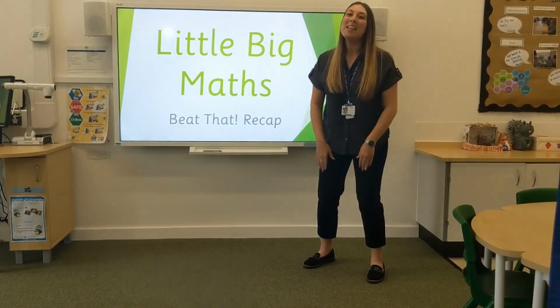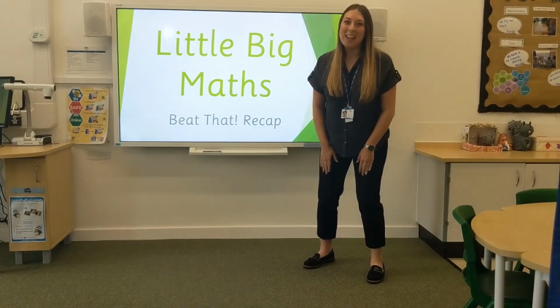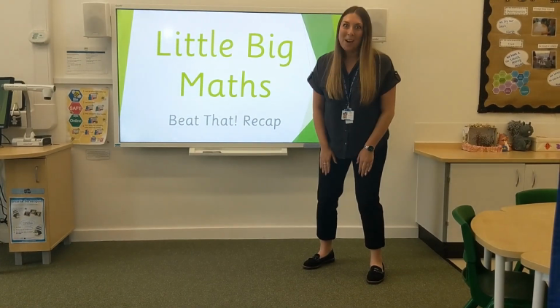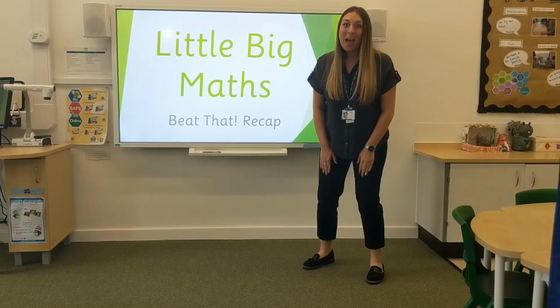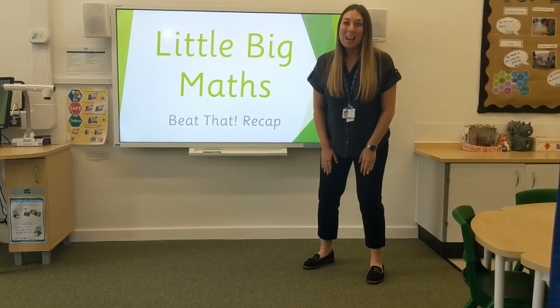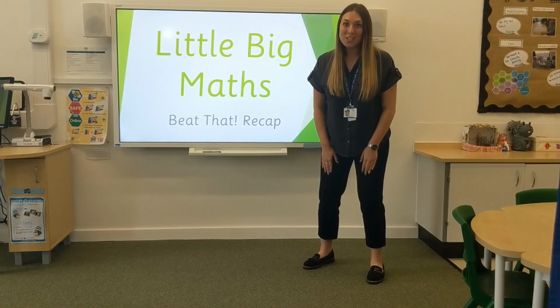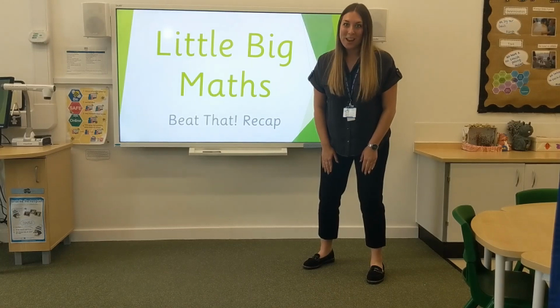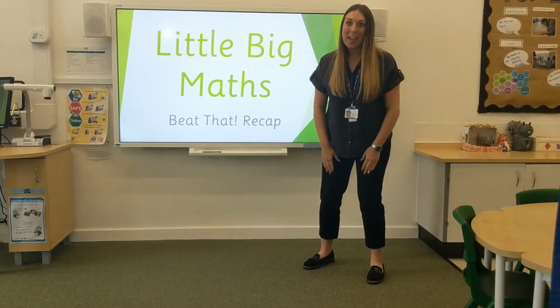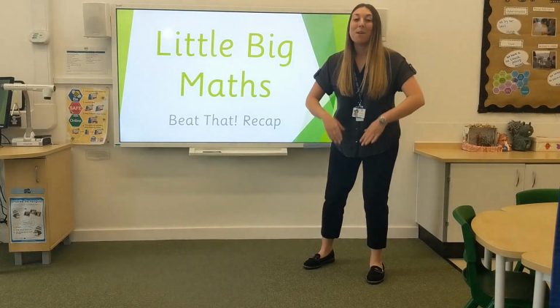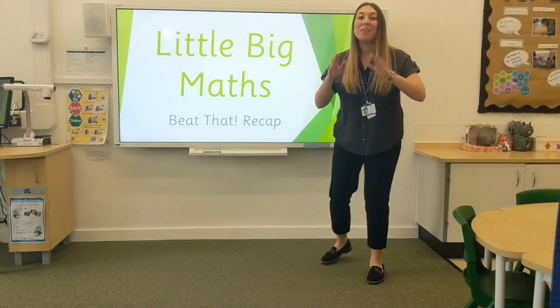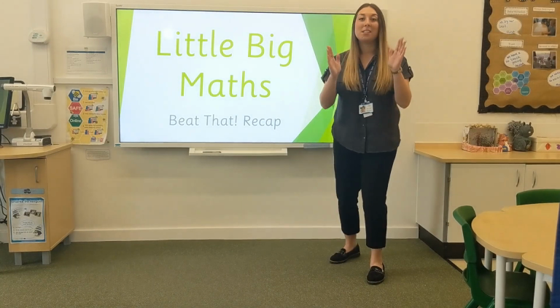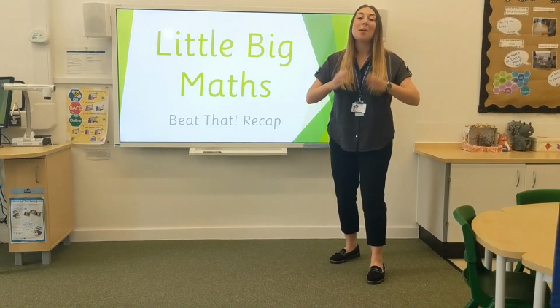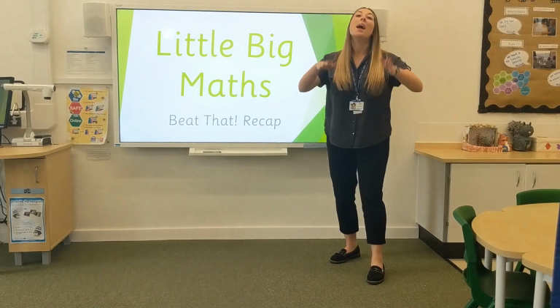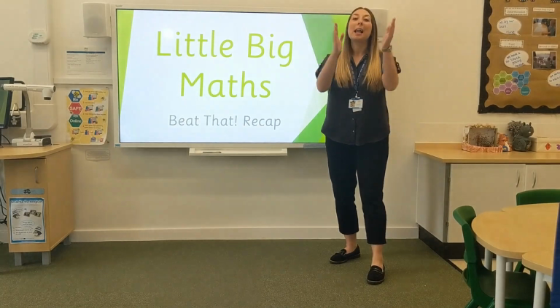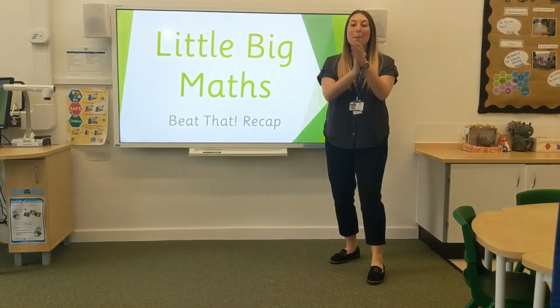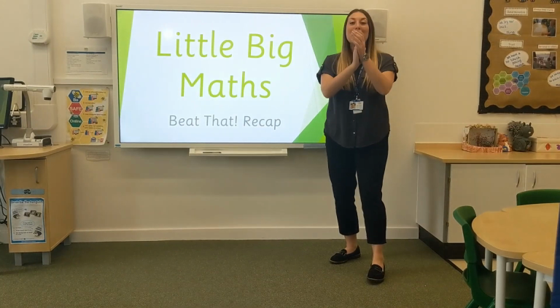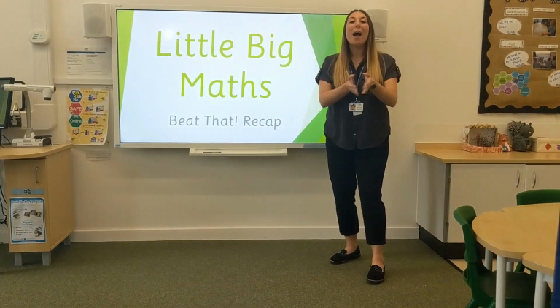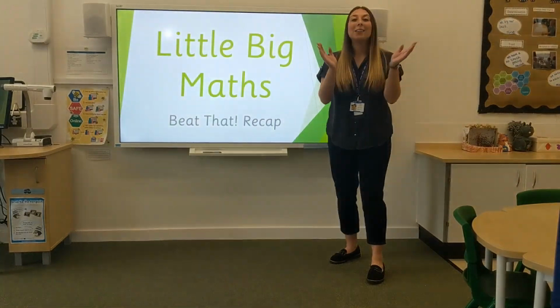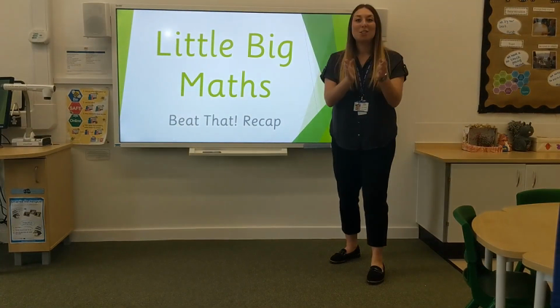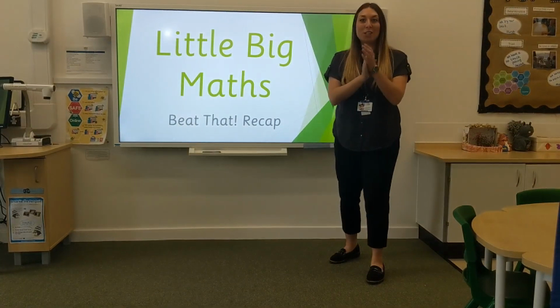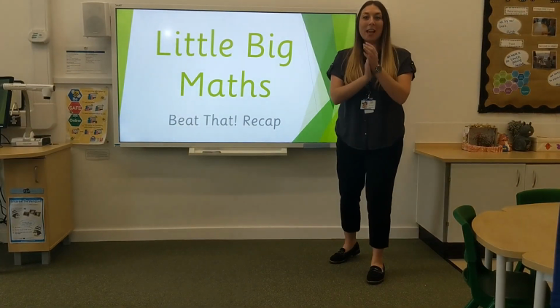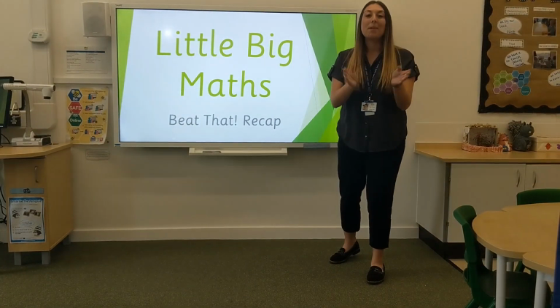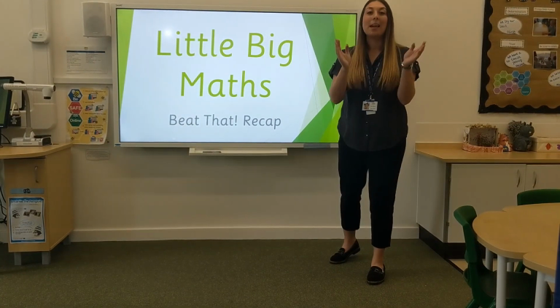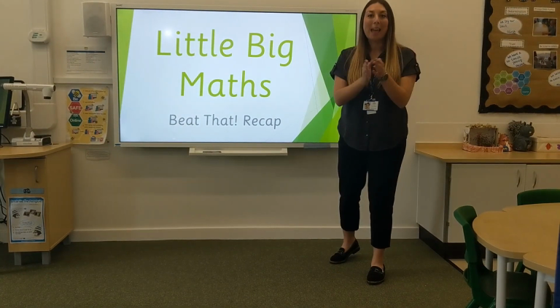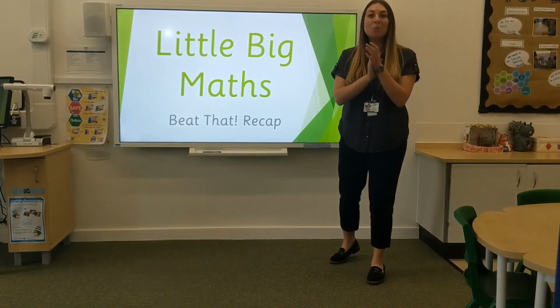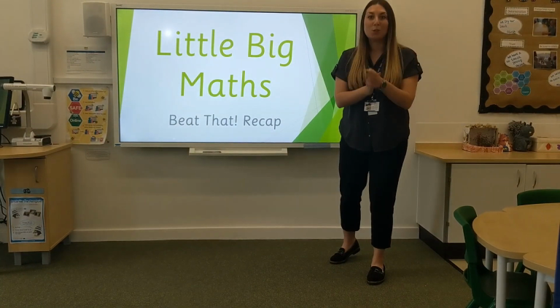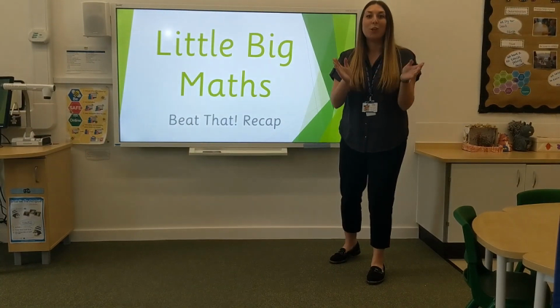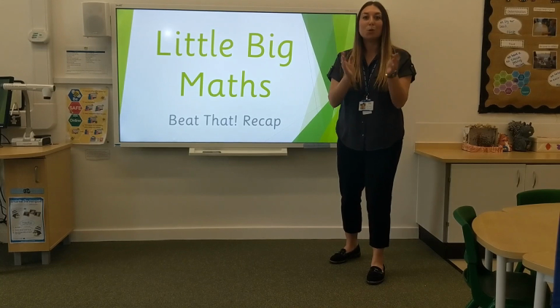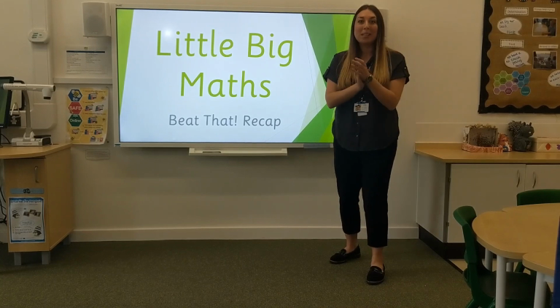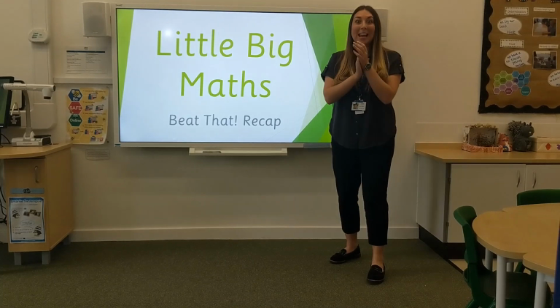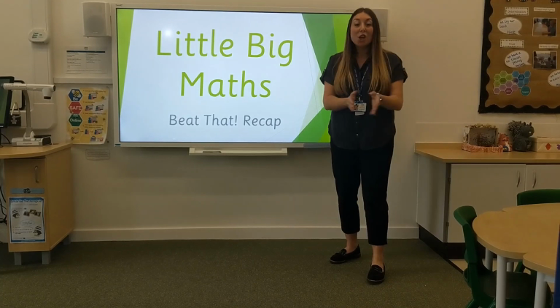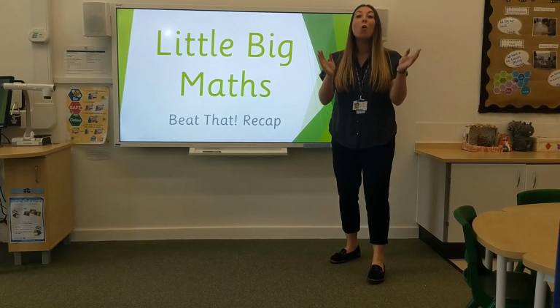Now let's try again but this time clapping your hands just like me, counting to 20. Let's go!